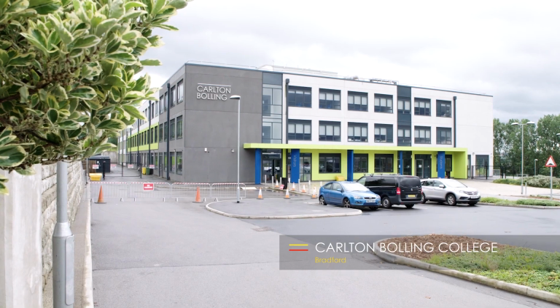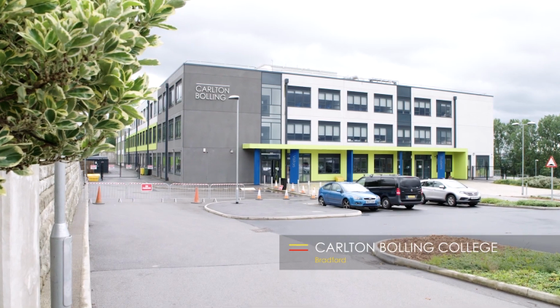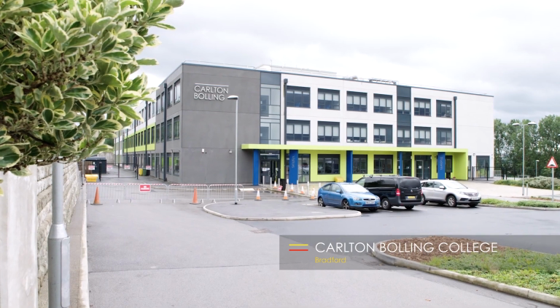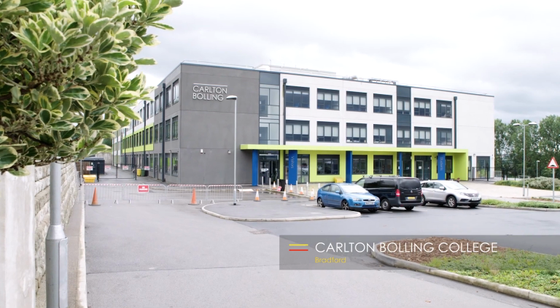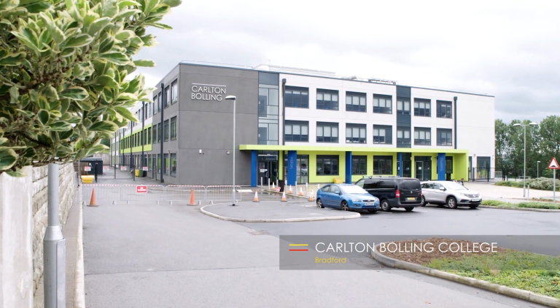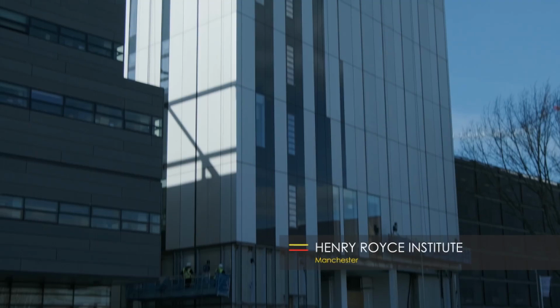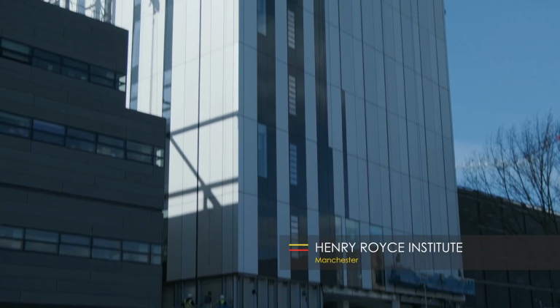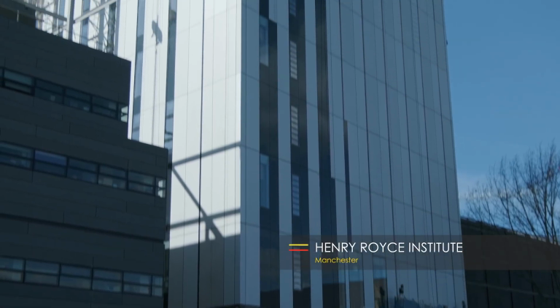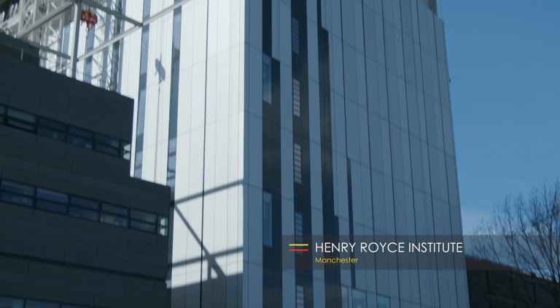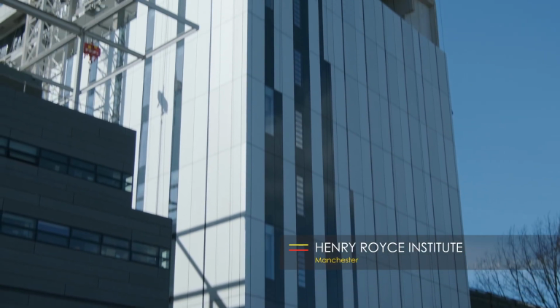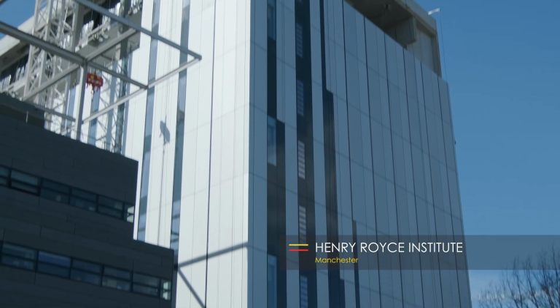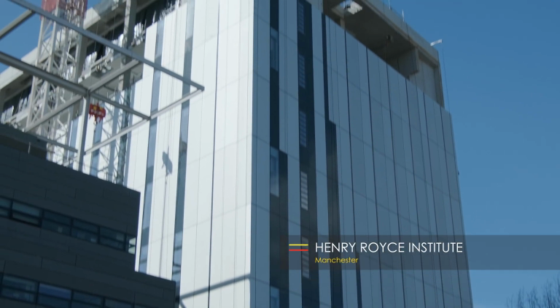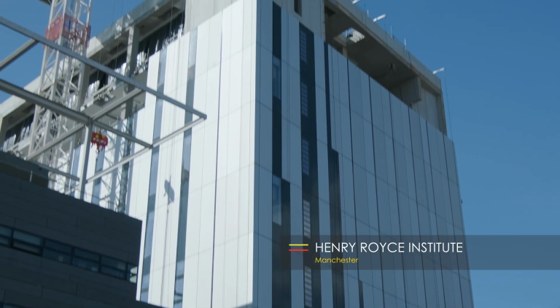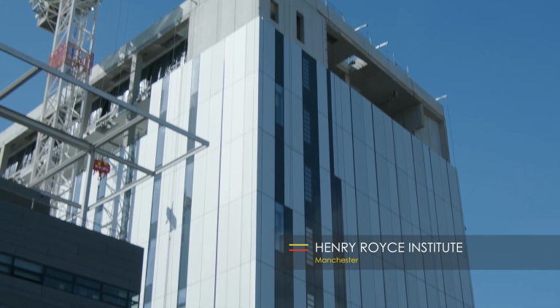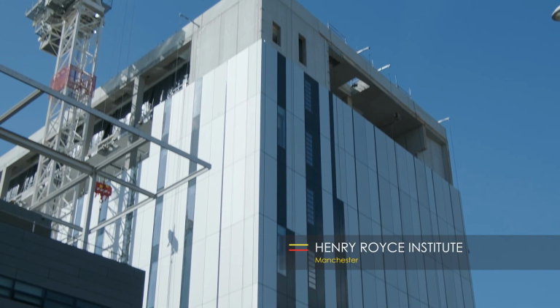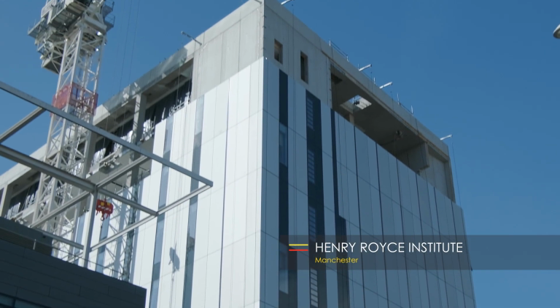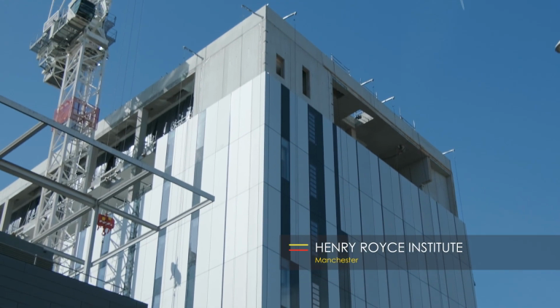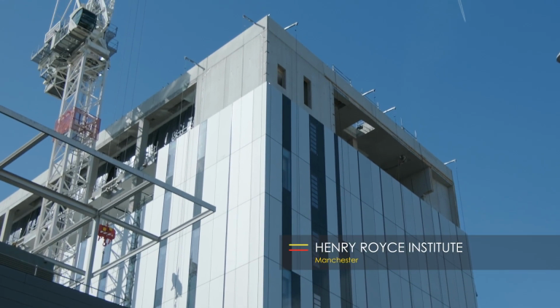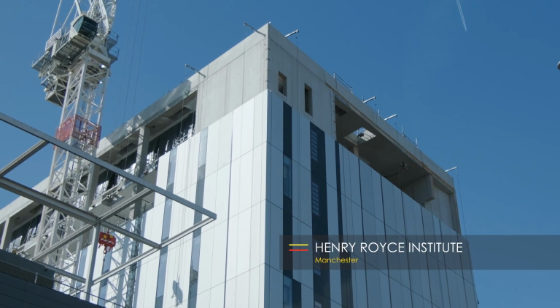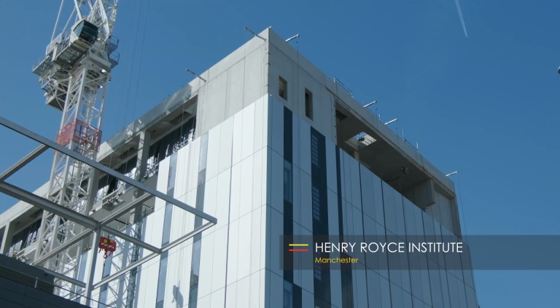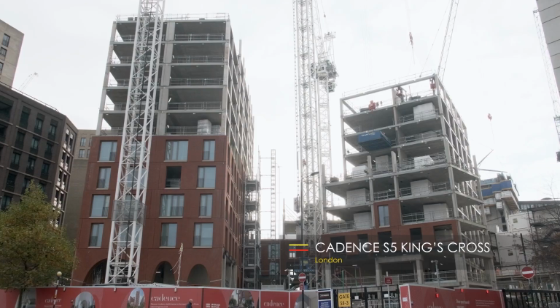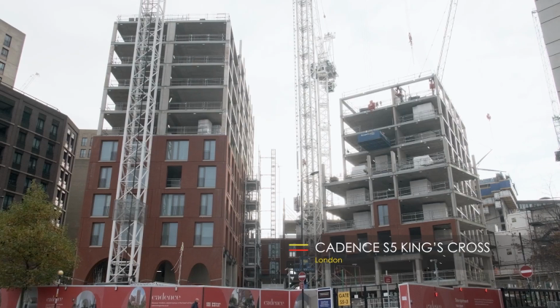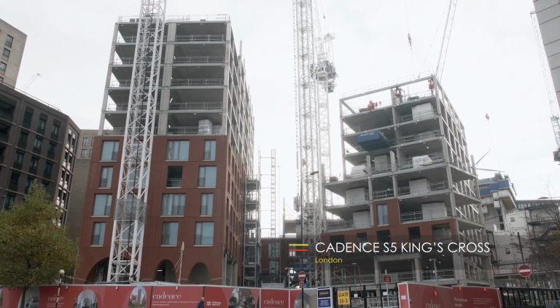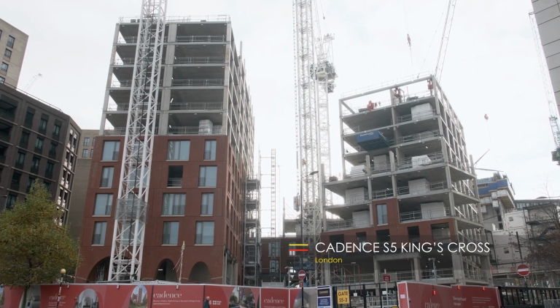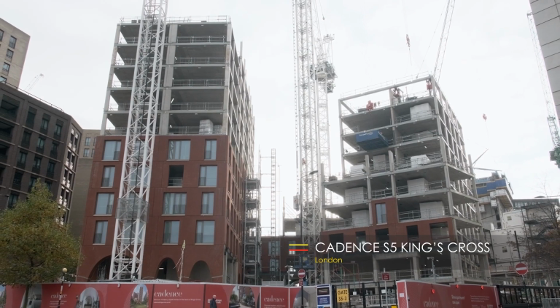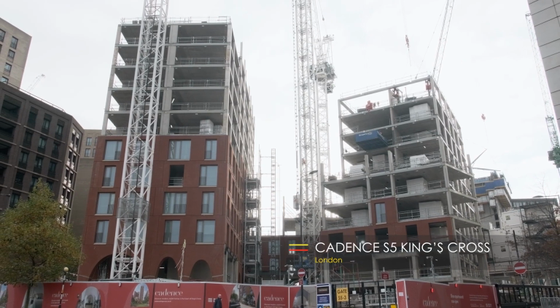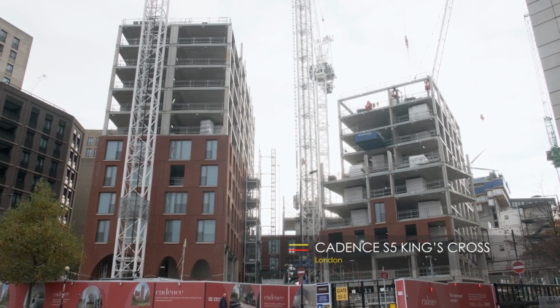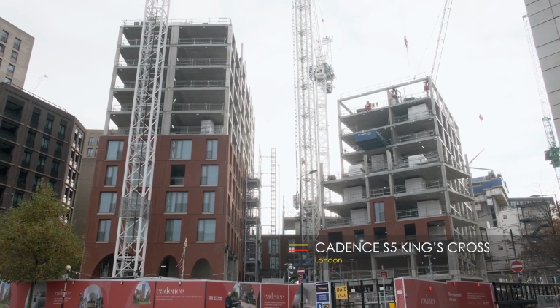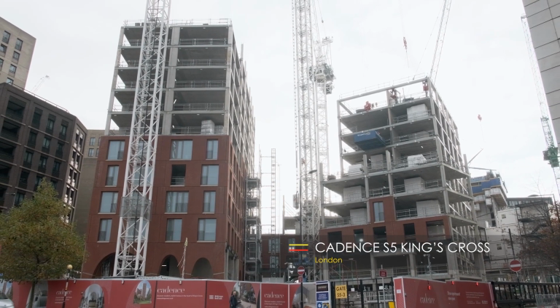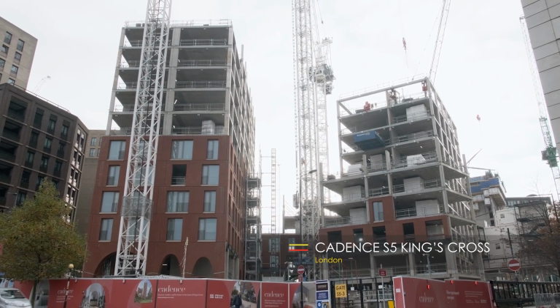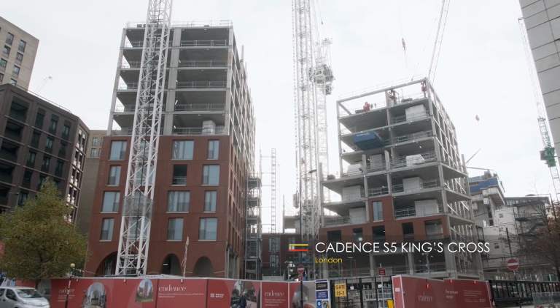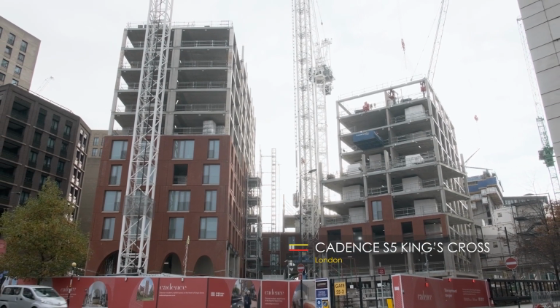we drew from more than a decade's experience of delivering component-led and modular-based projects to take our thinking to the next level.